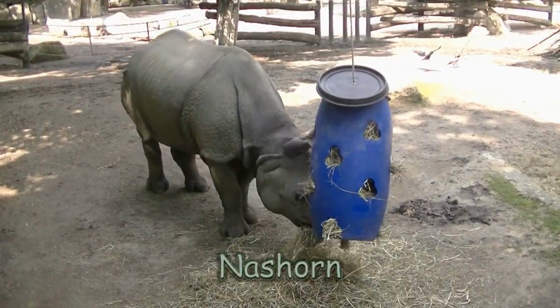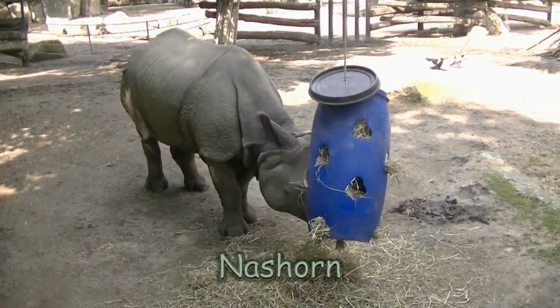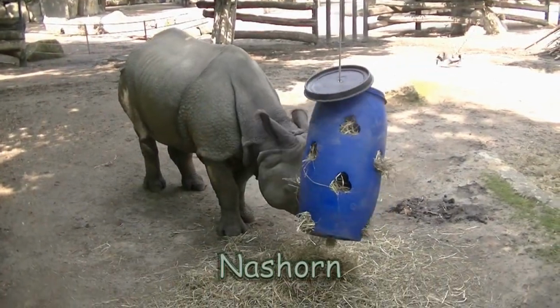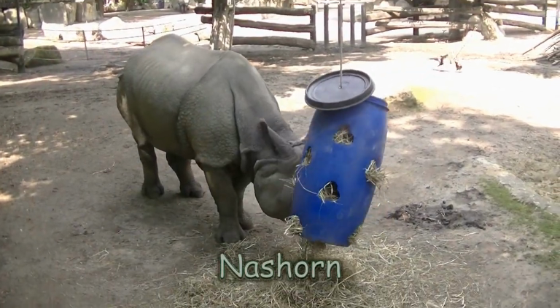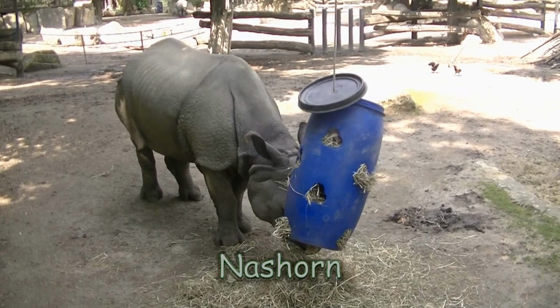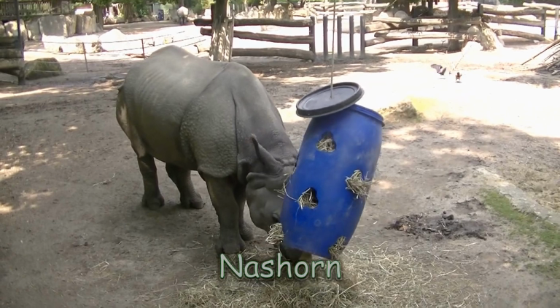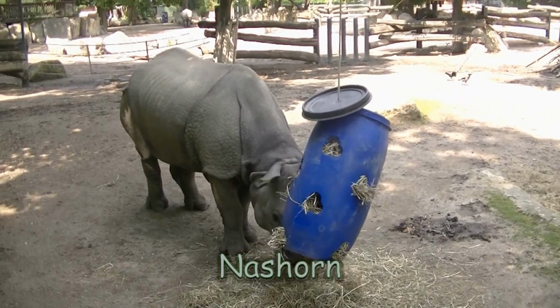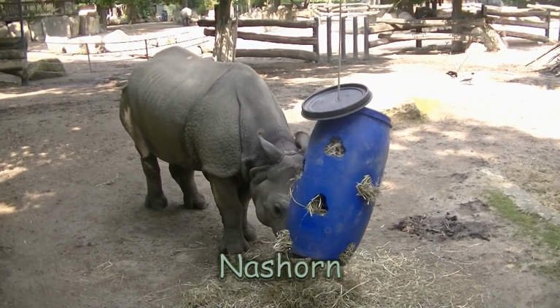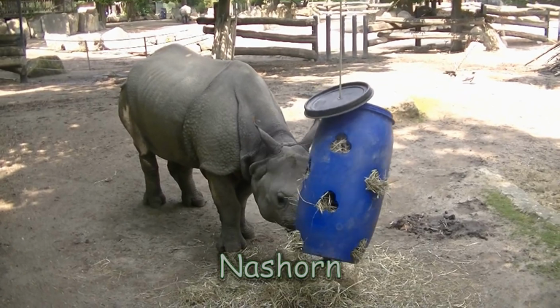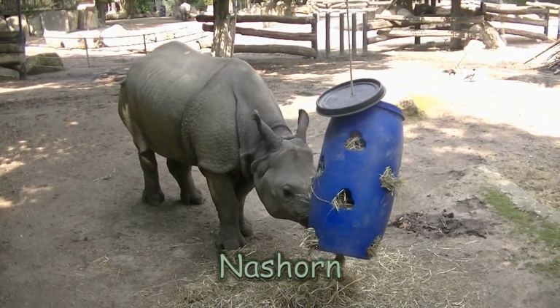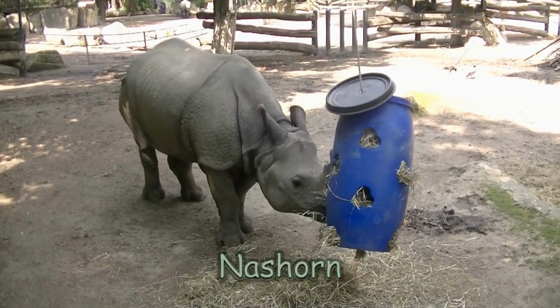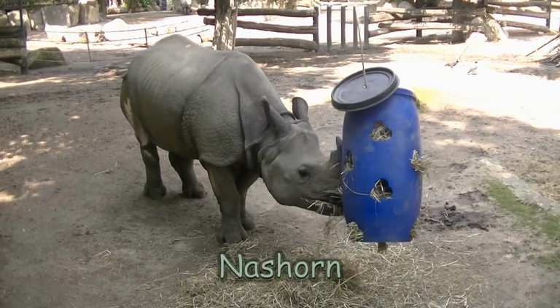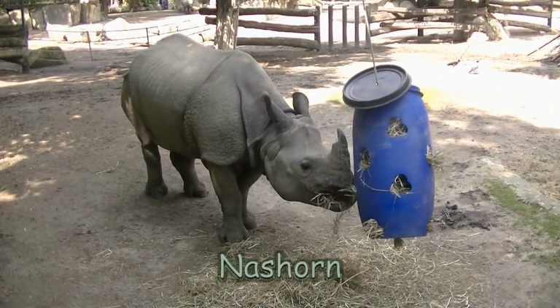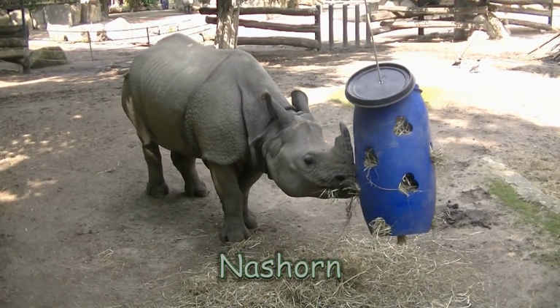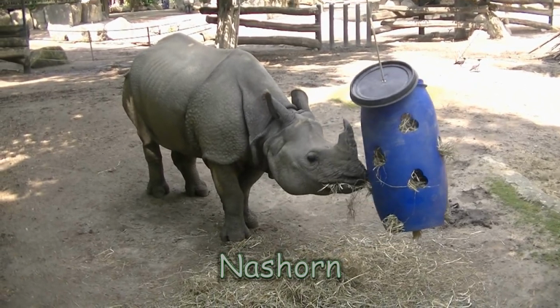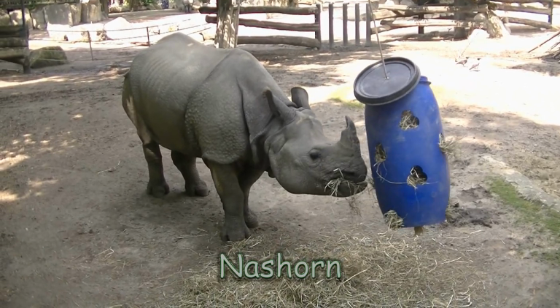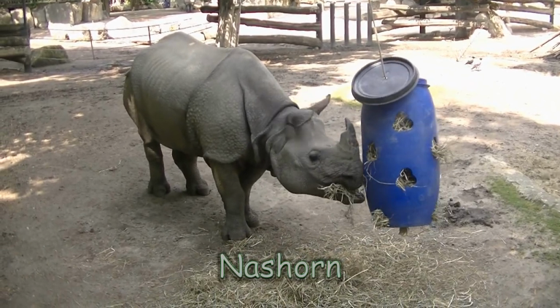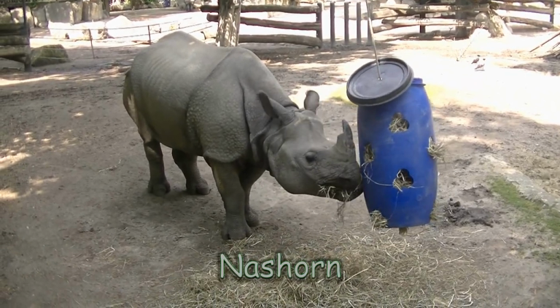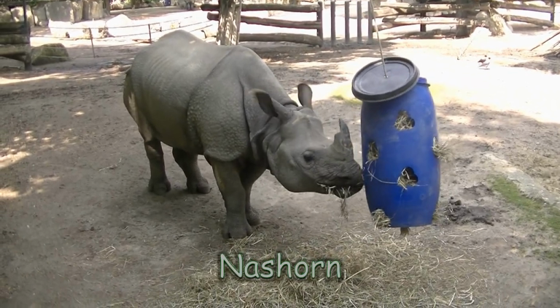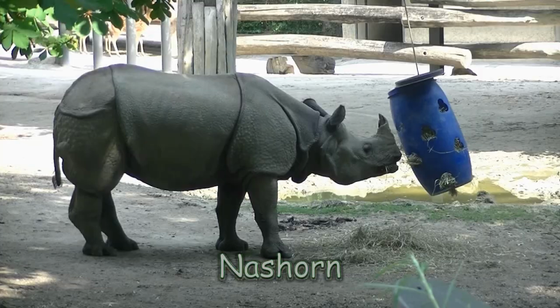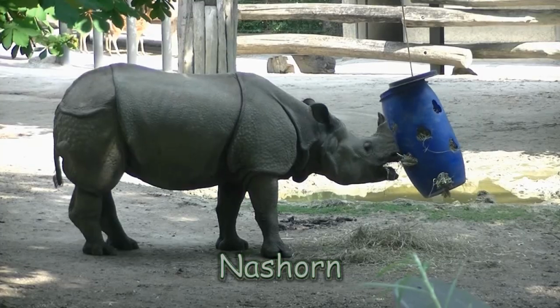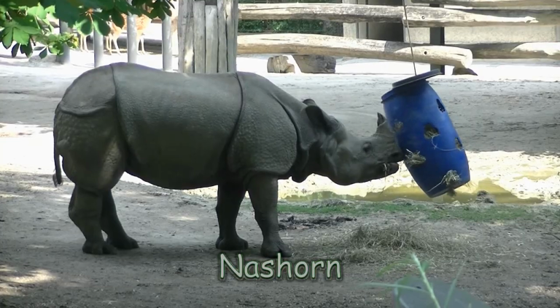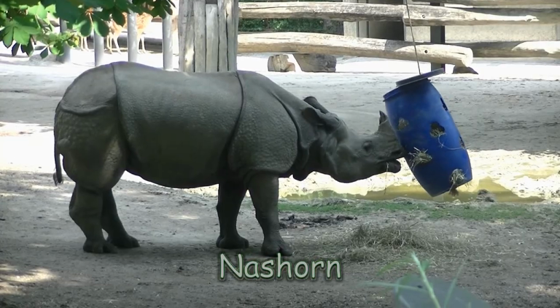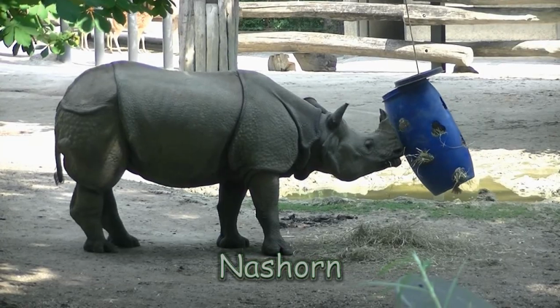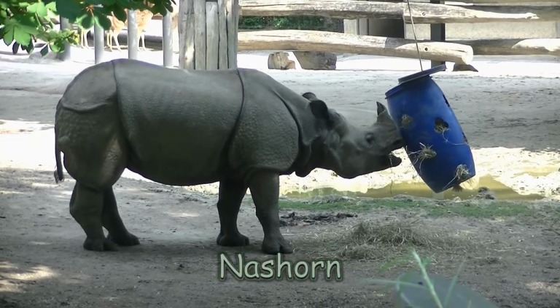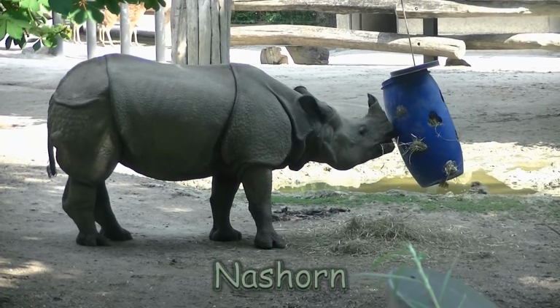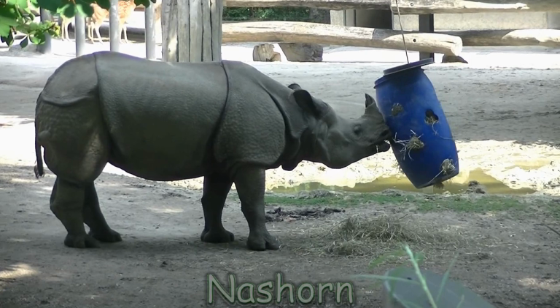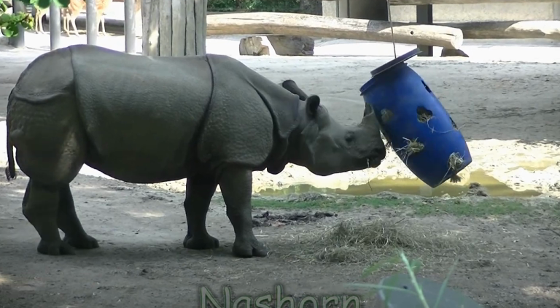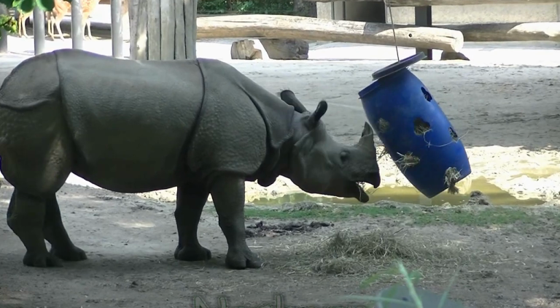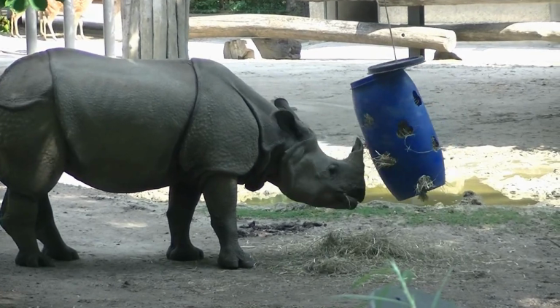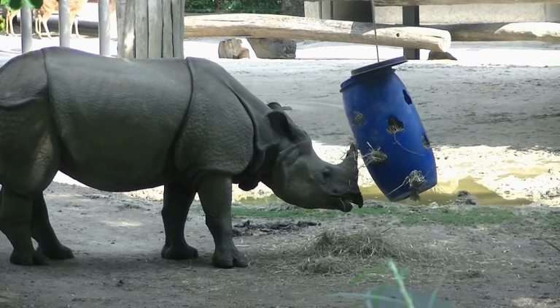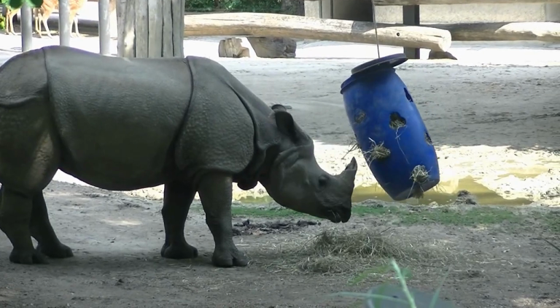Wenn man vom Neptunbrunnen den Tierpark betritt, kommt man als erstes unweigerlich zu den Nashörnern.